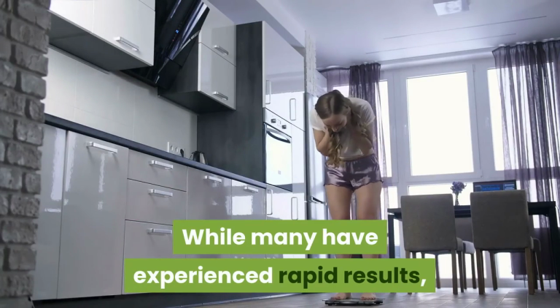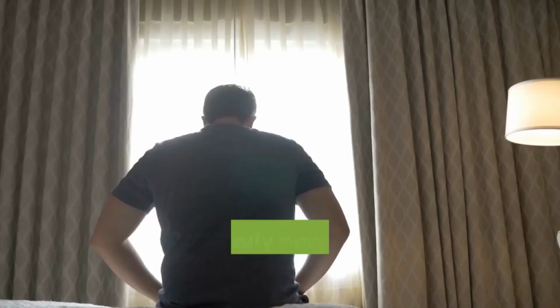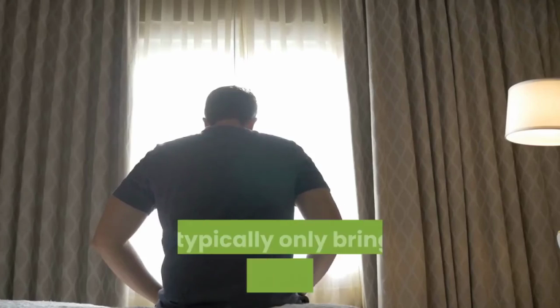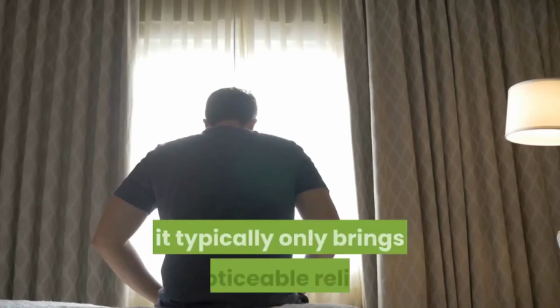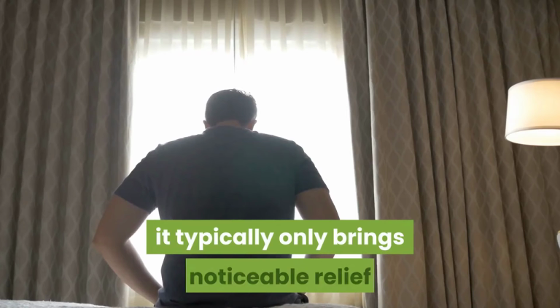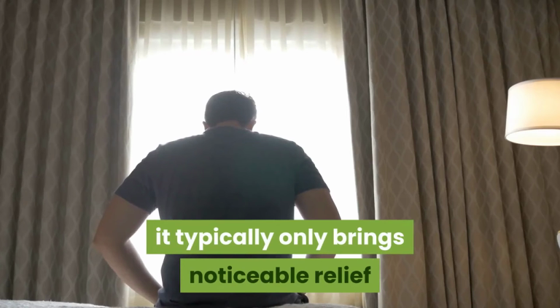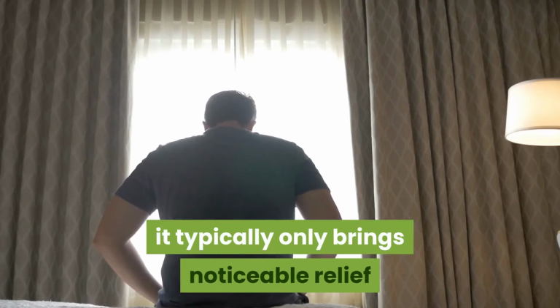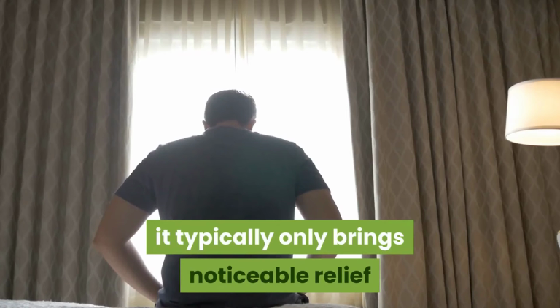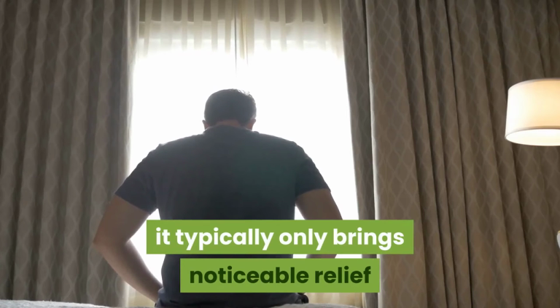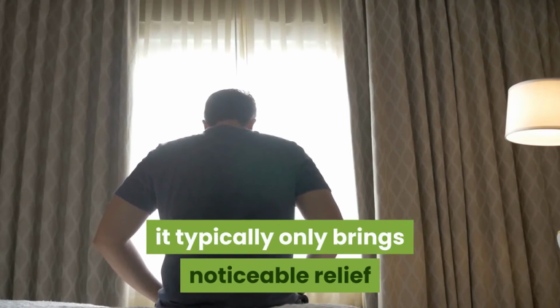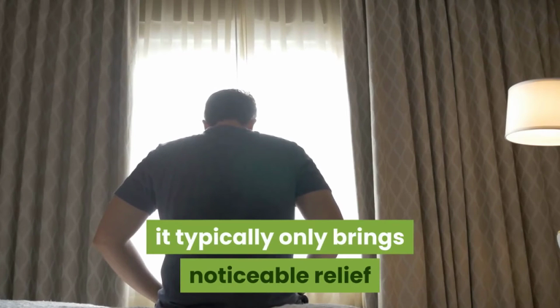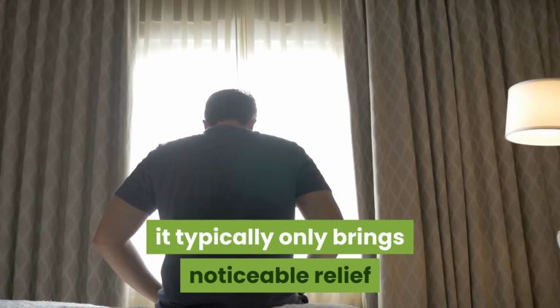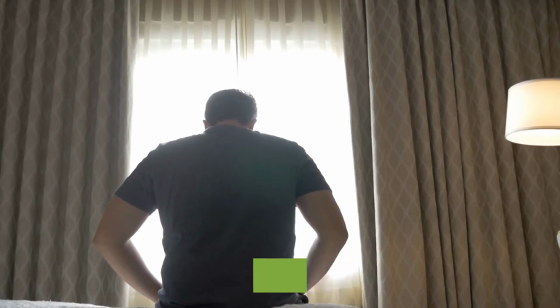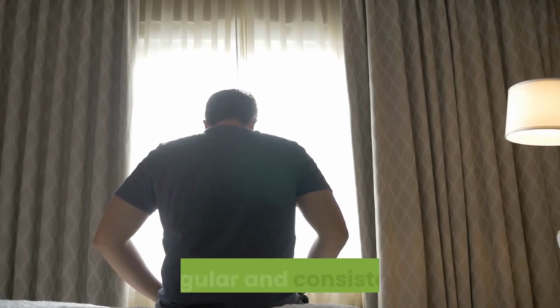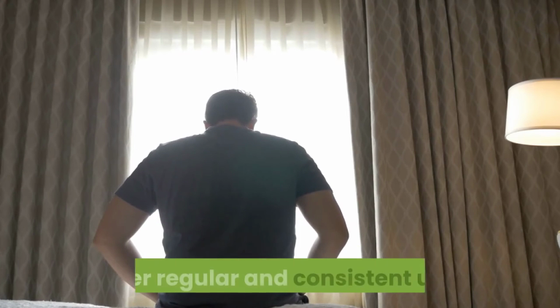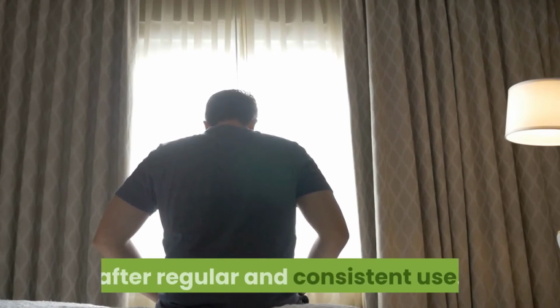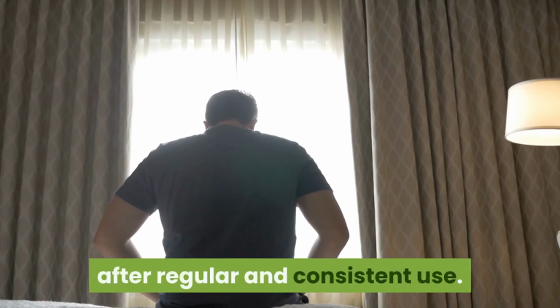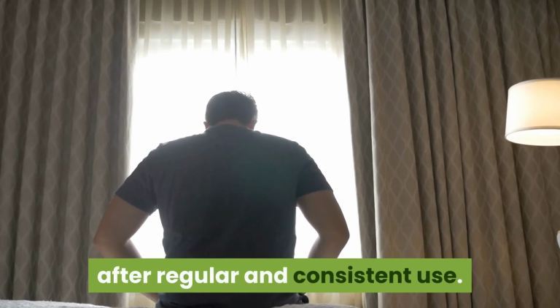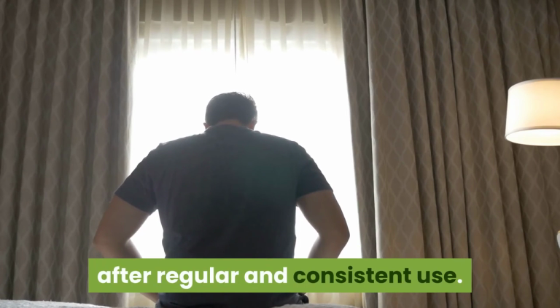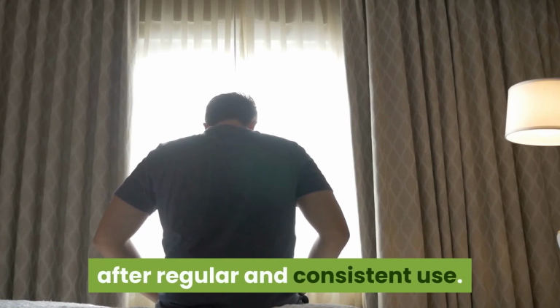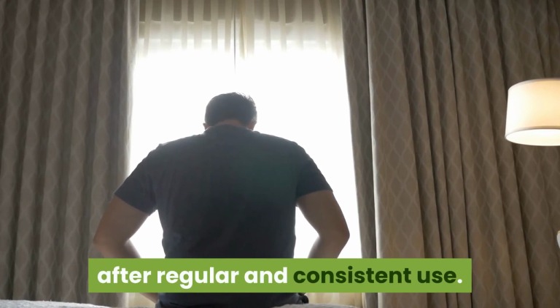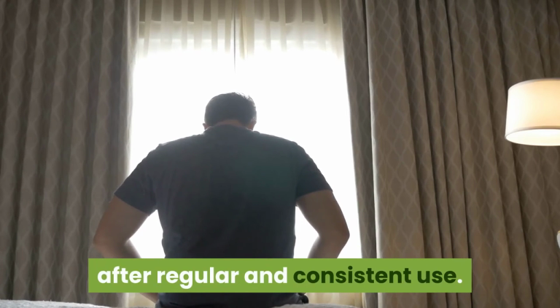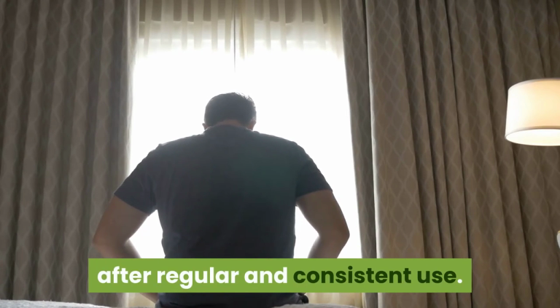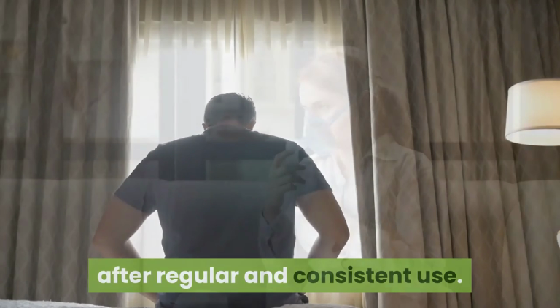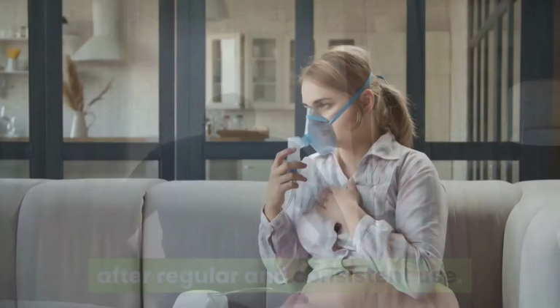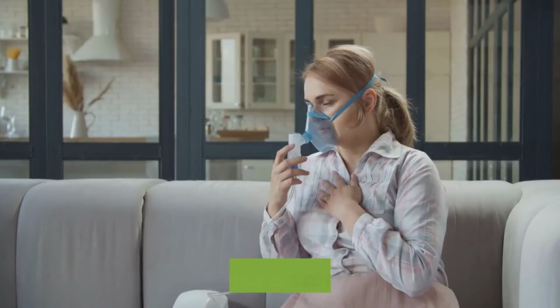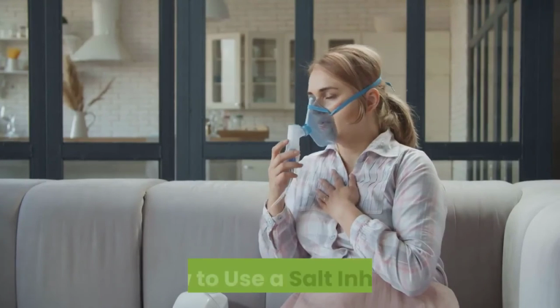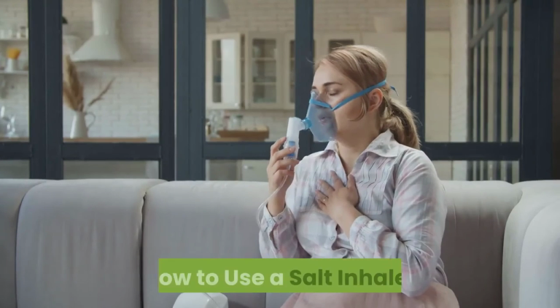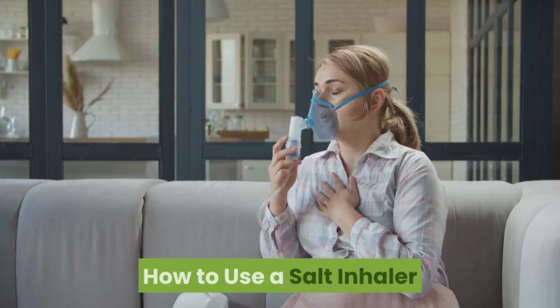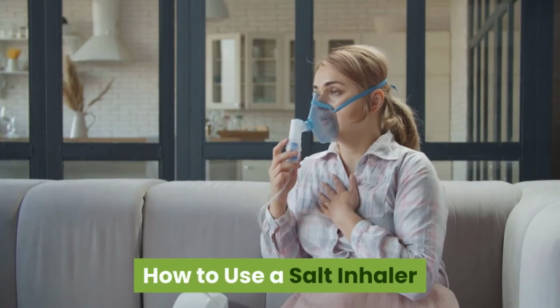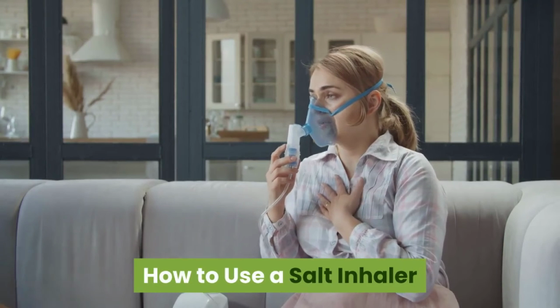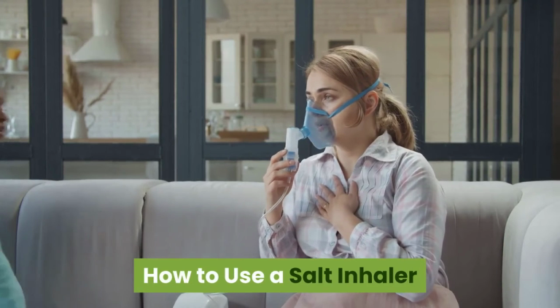It typically only brings noticeable relief after regular and consistent use. How to use a salt inhaler: